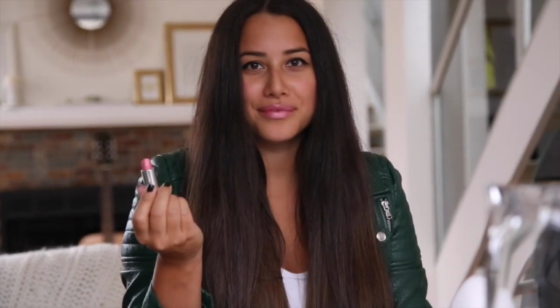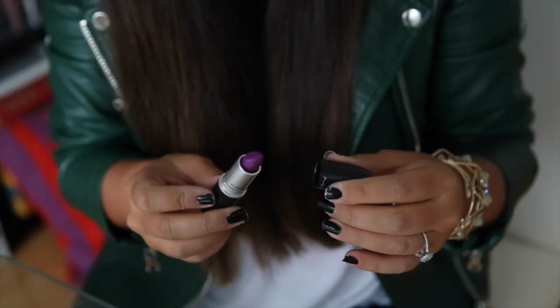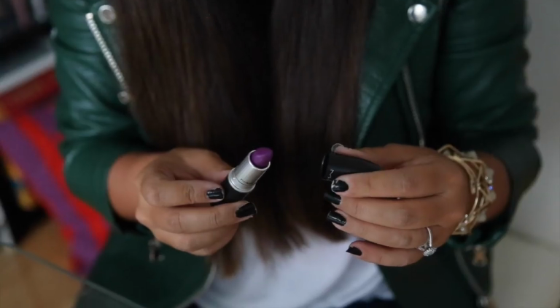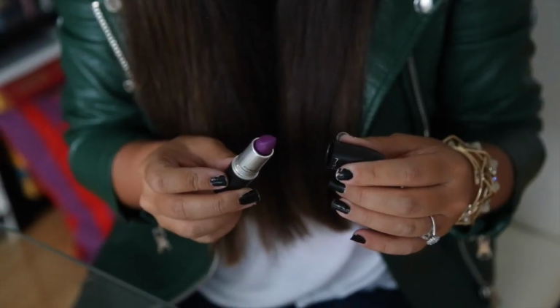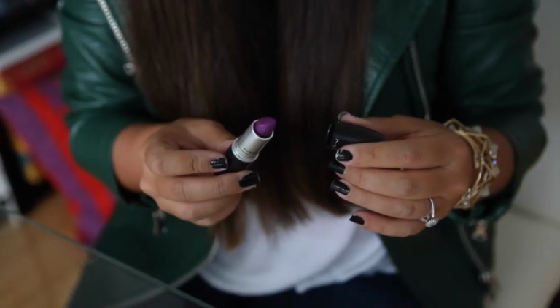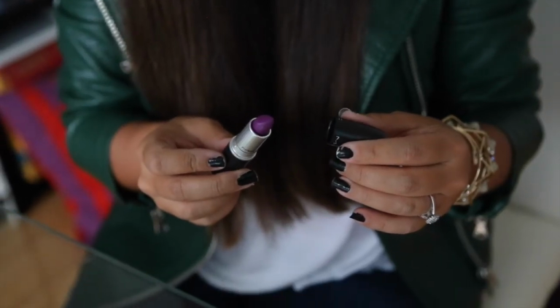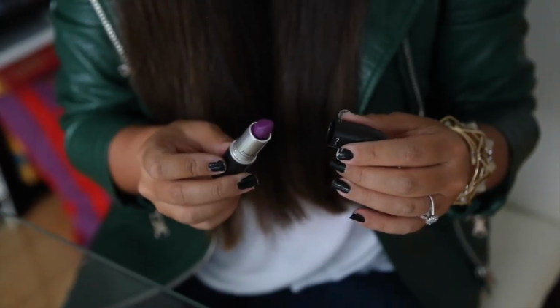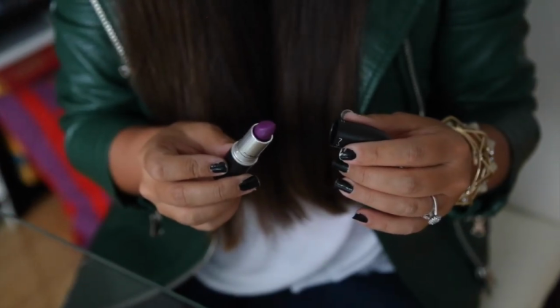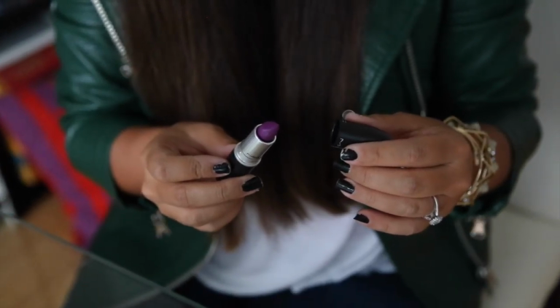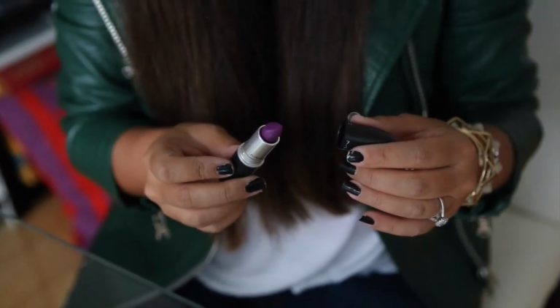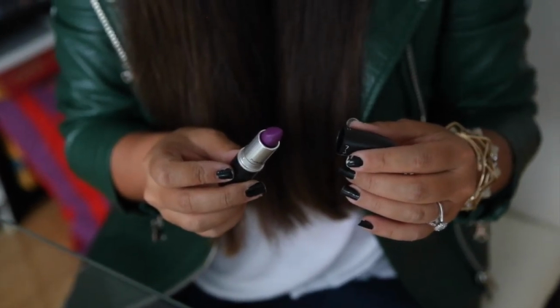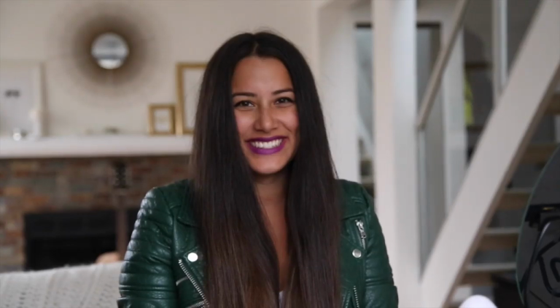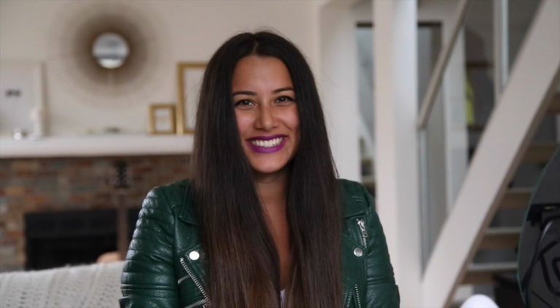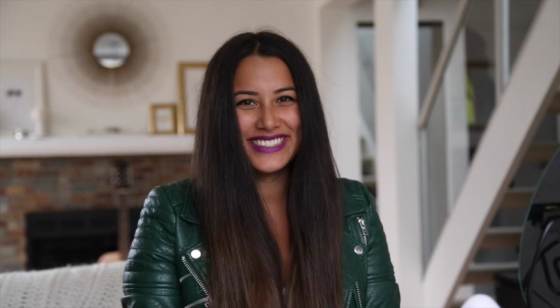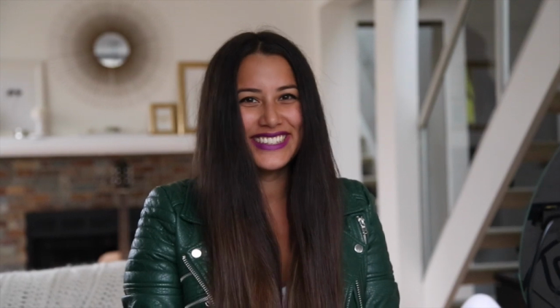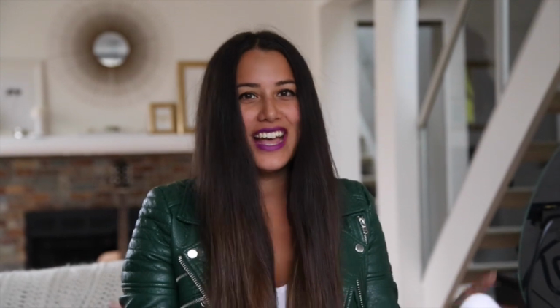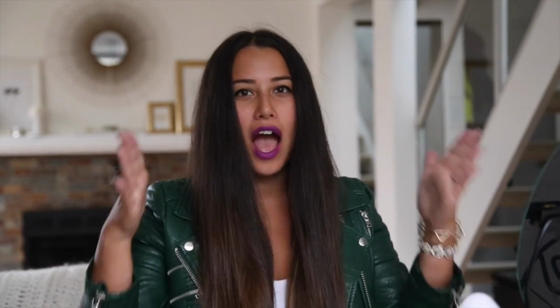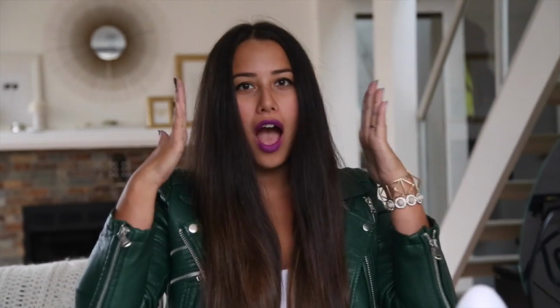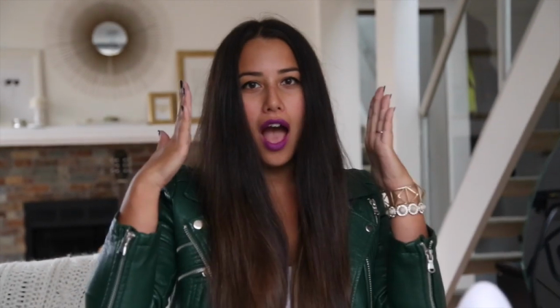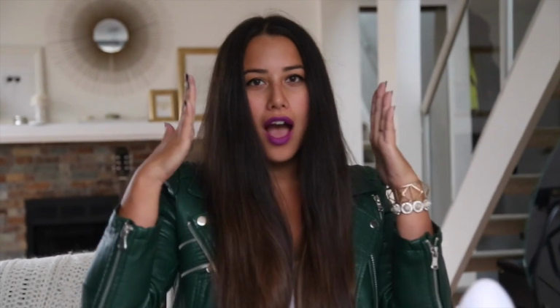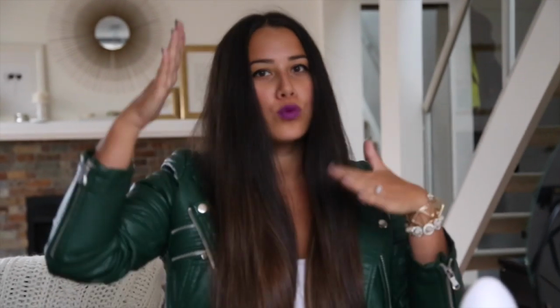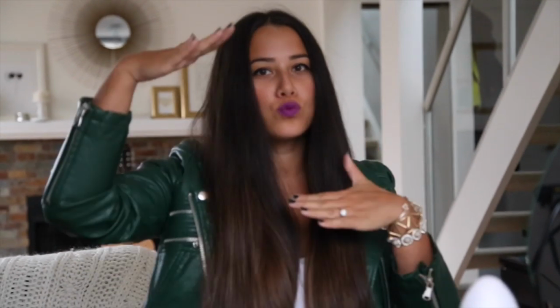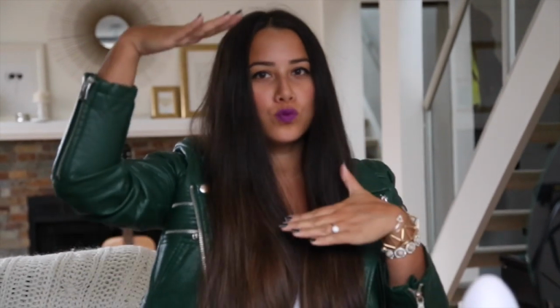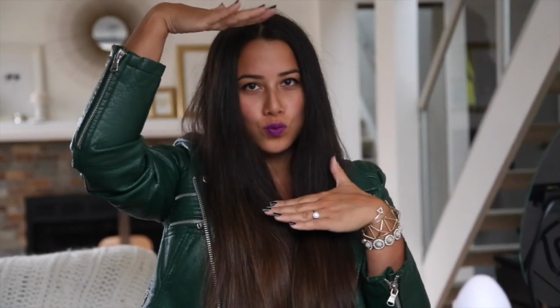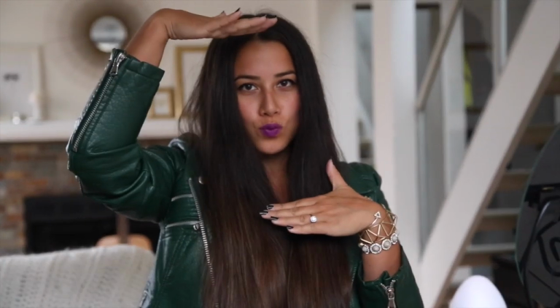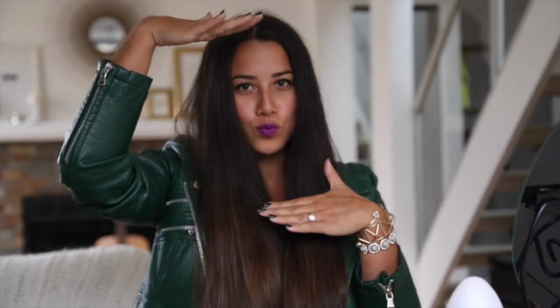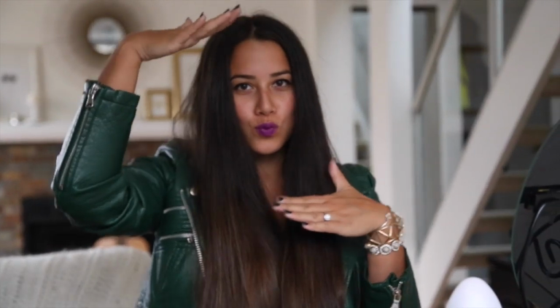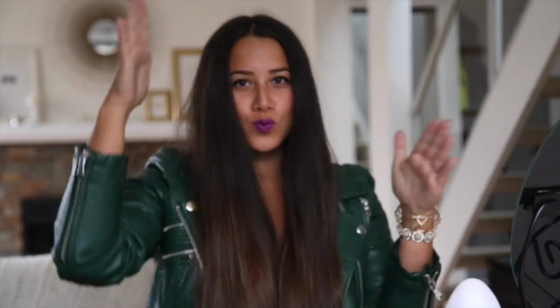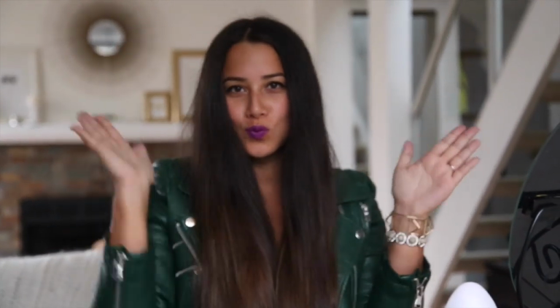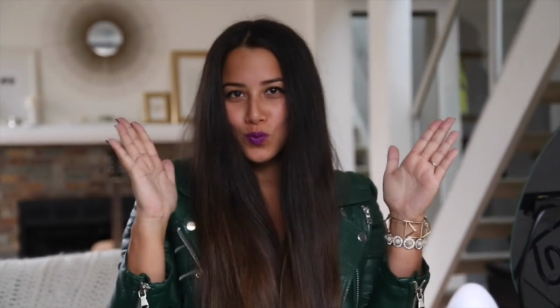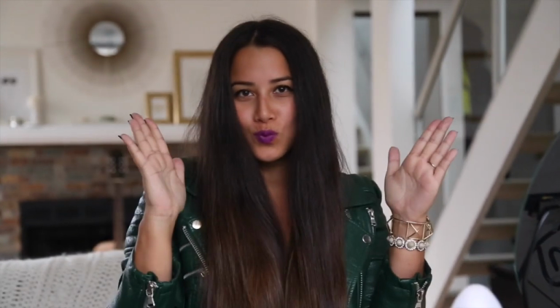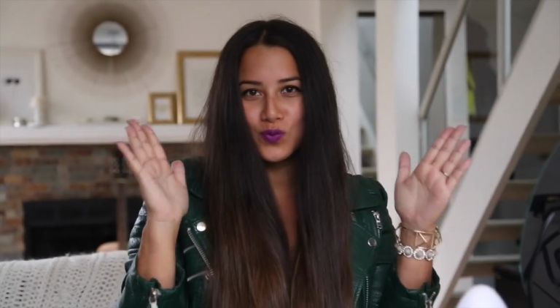And sometimes you have to go bold or go home, just like this dark purple shade by MAC called Heroine.